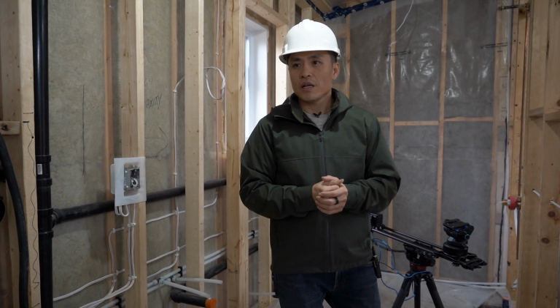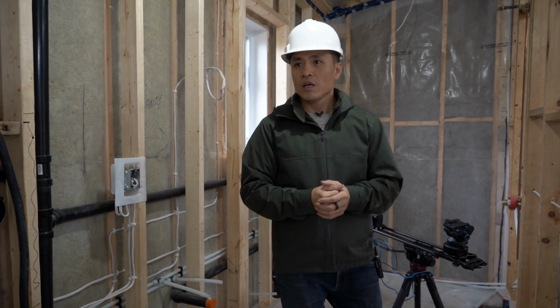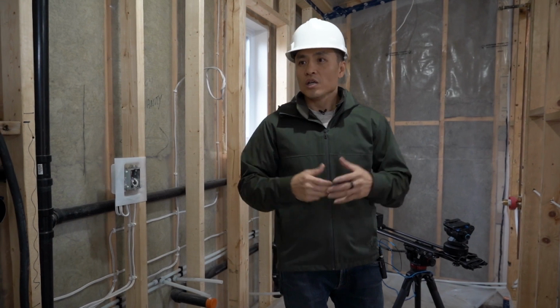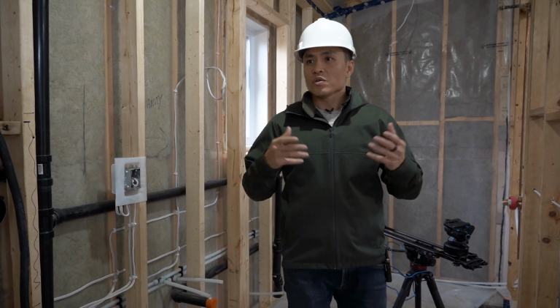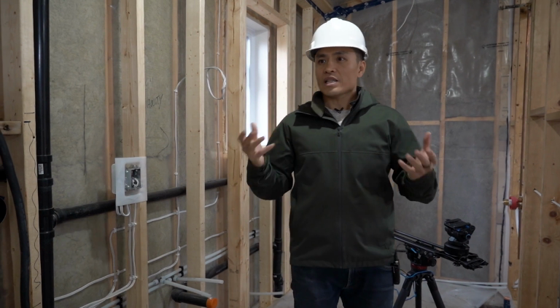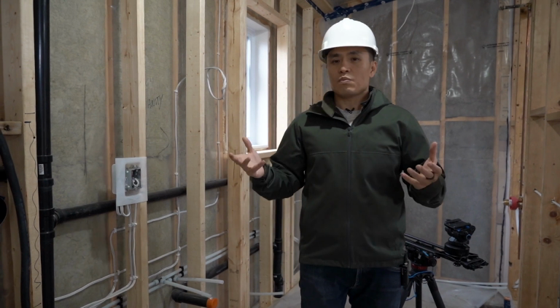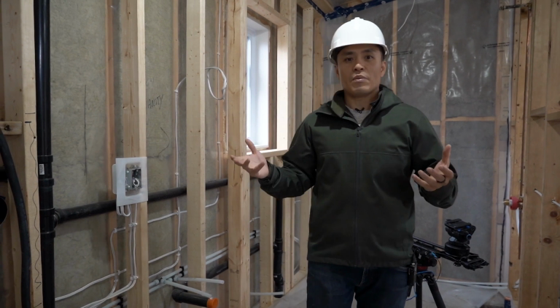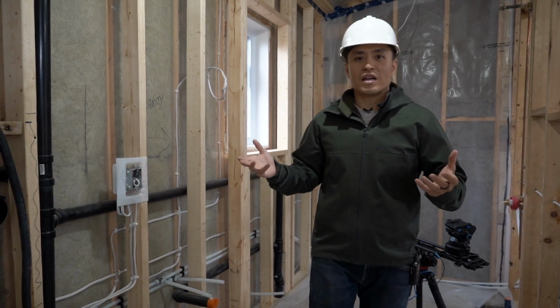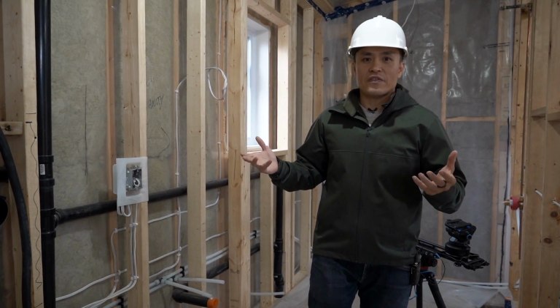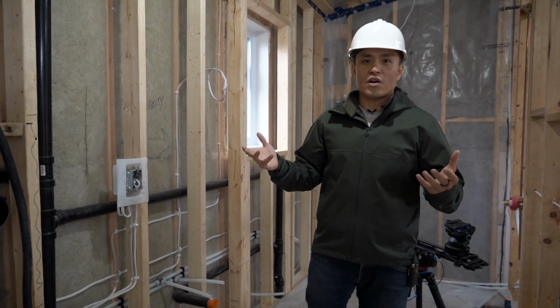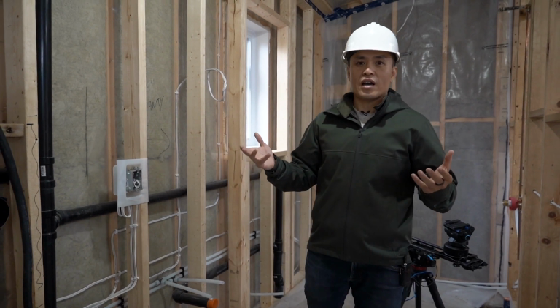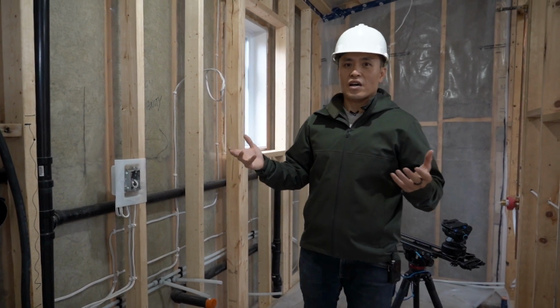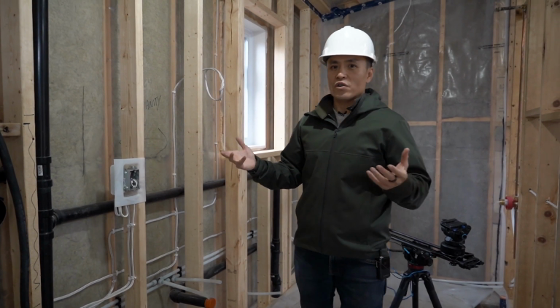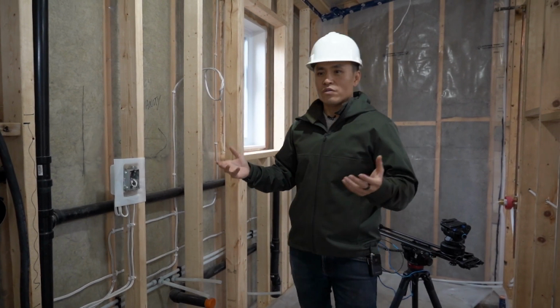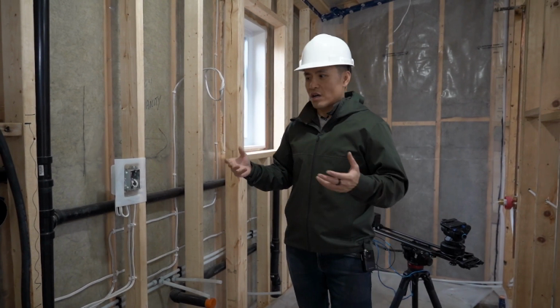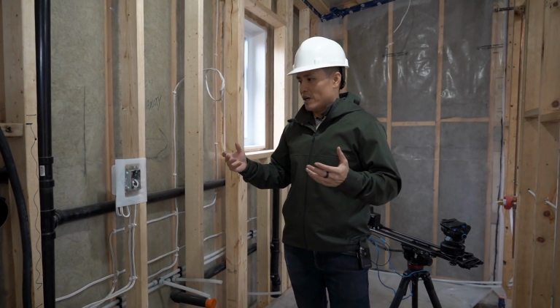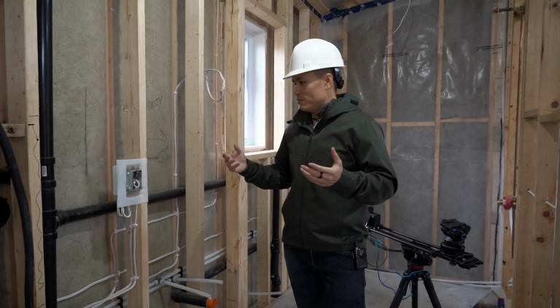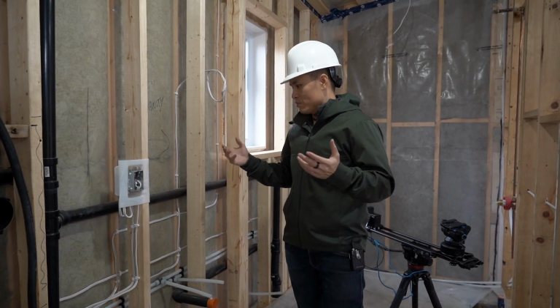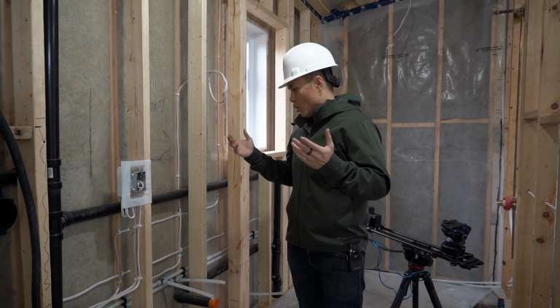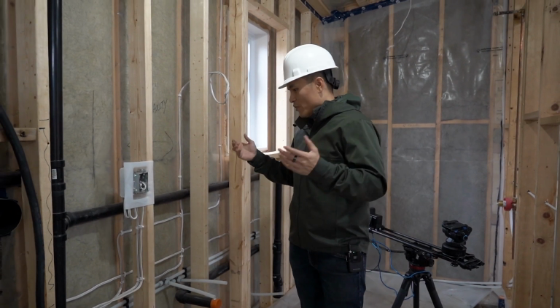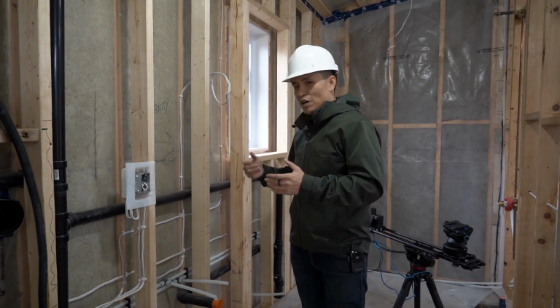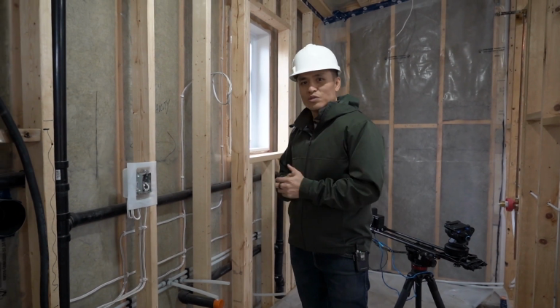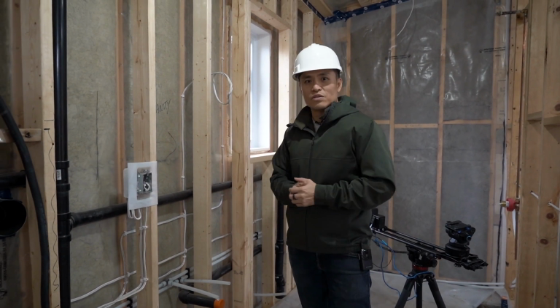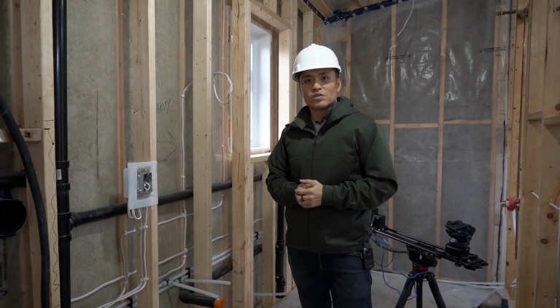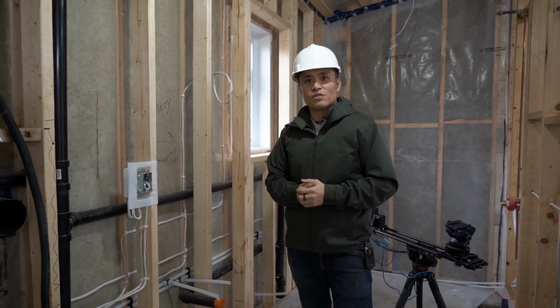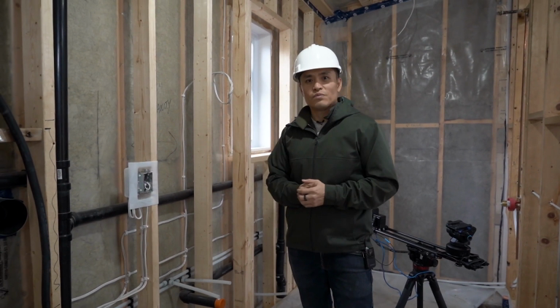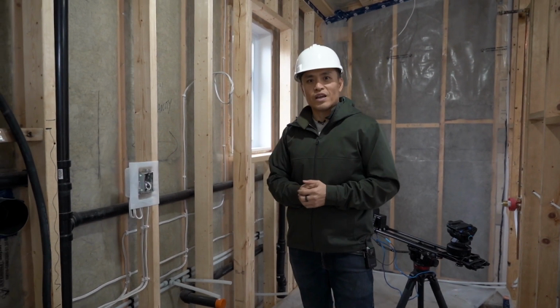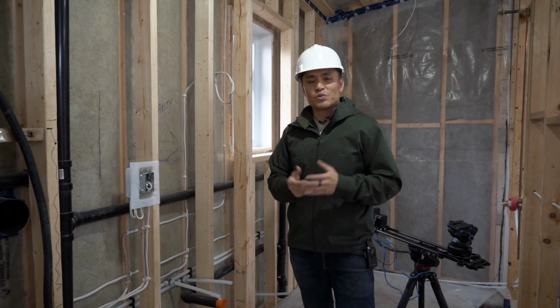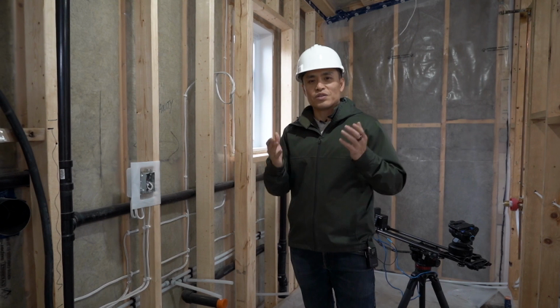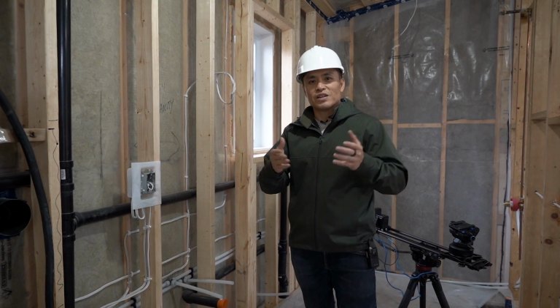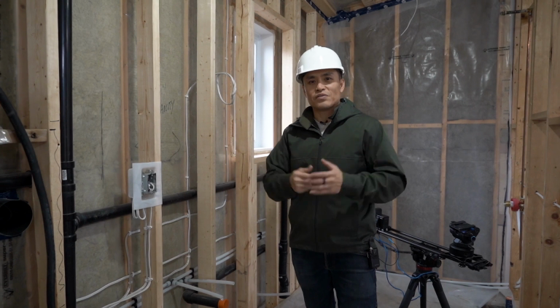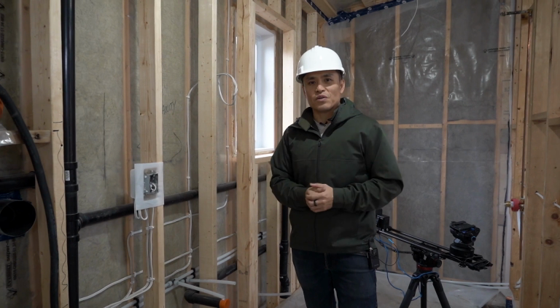That's plumbing at a very high level. Hopefully that was useful and we'll see you in the next video.